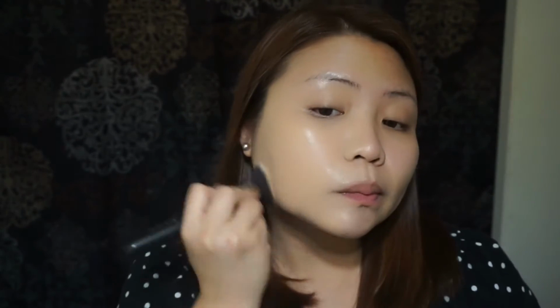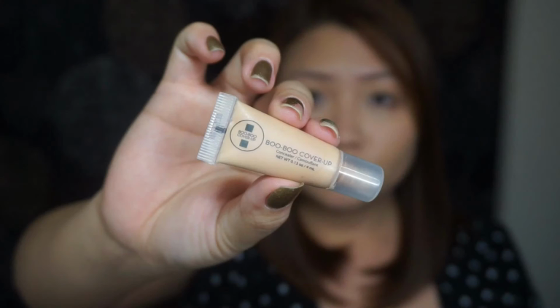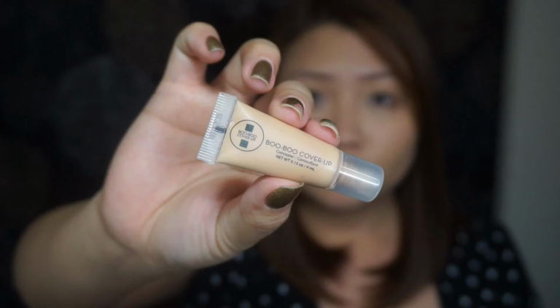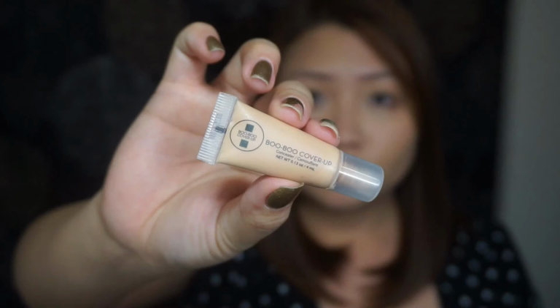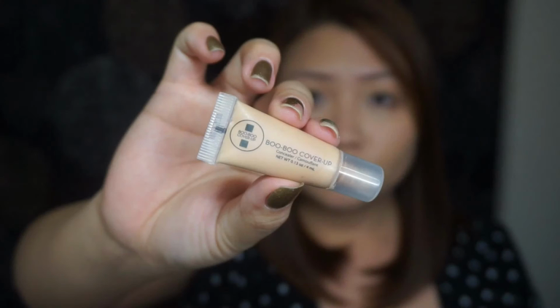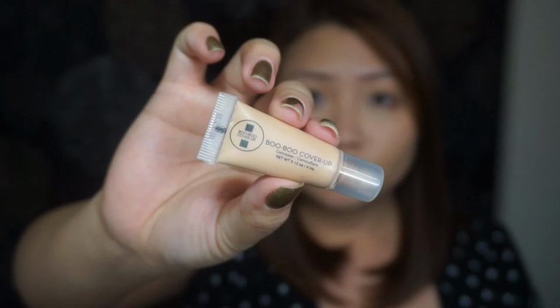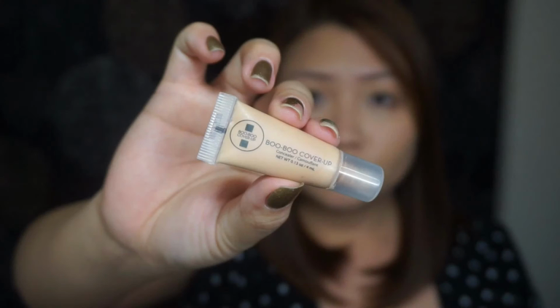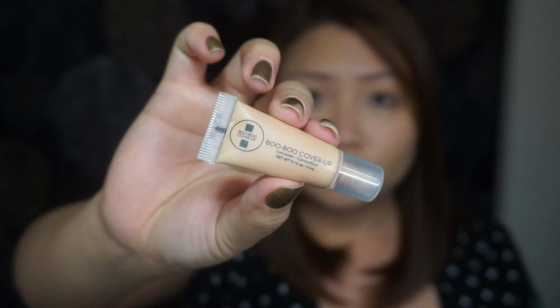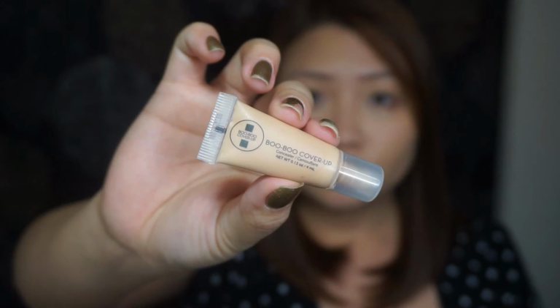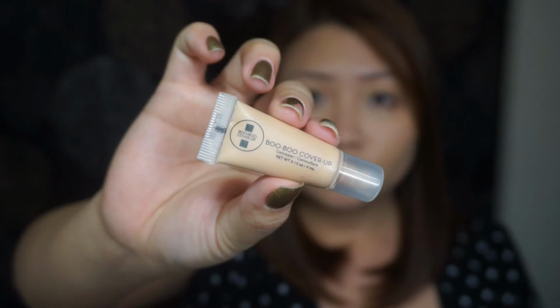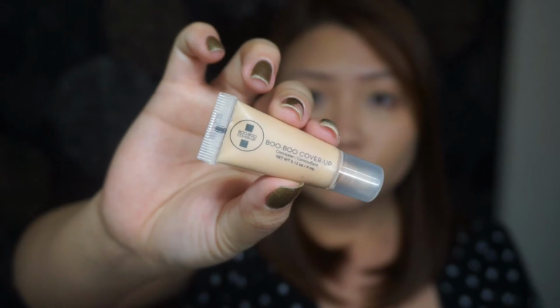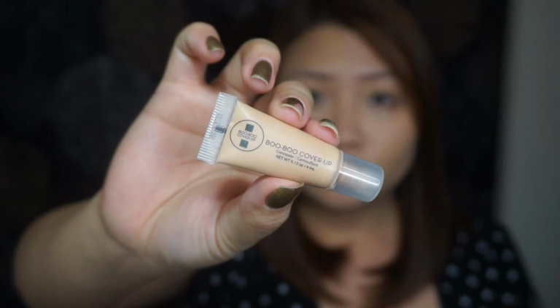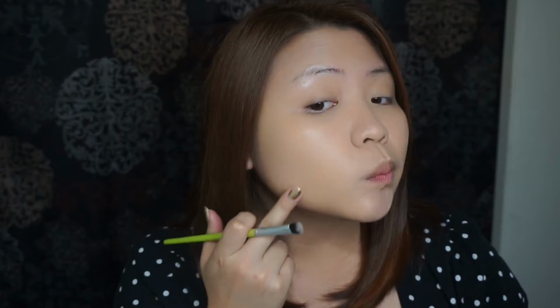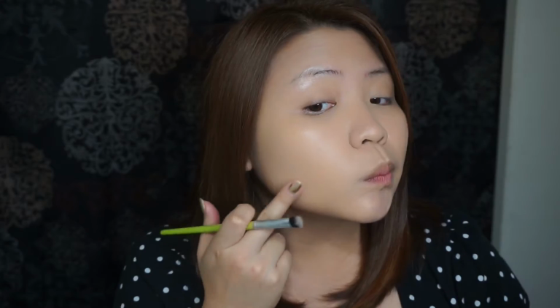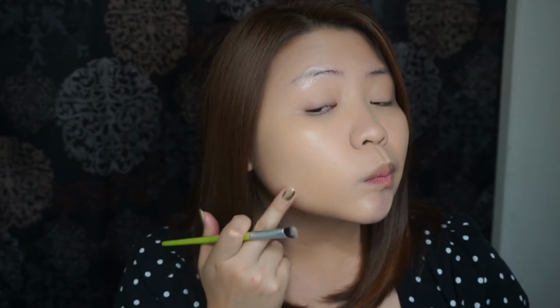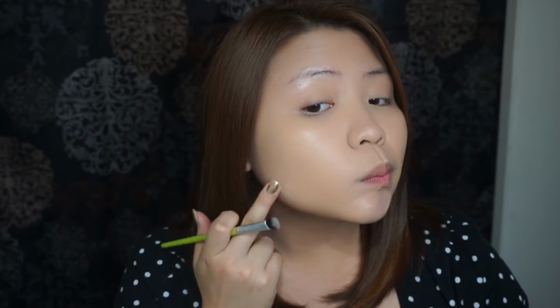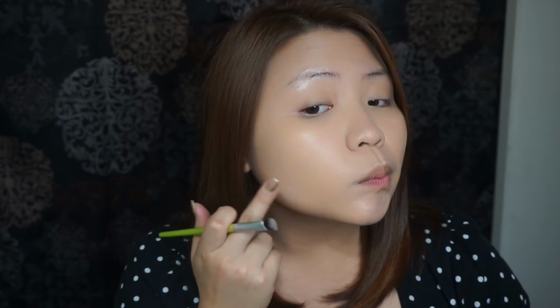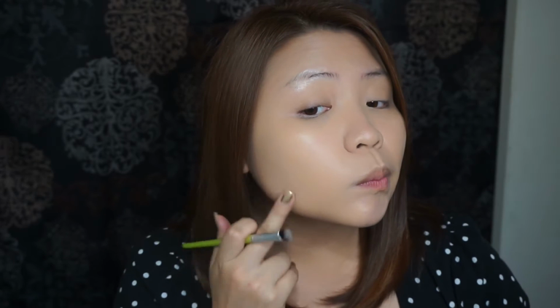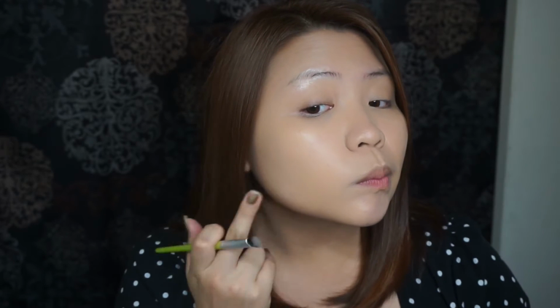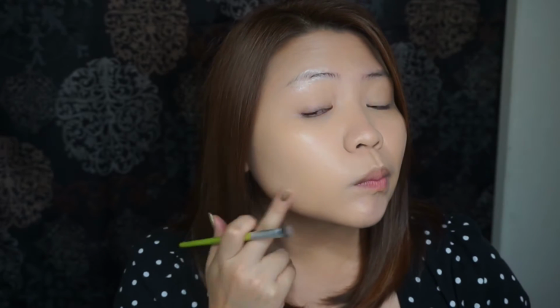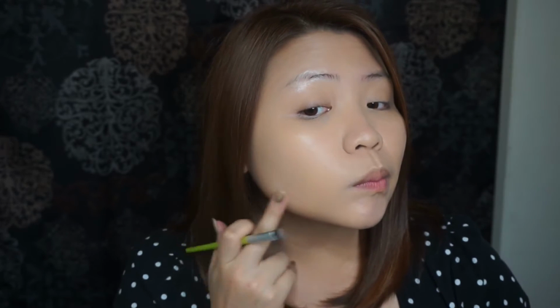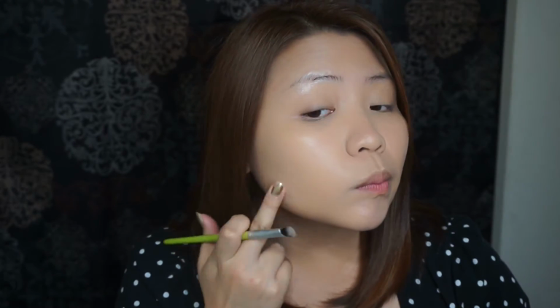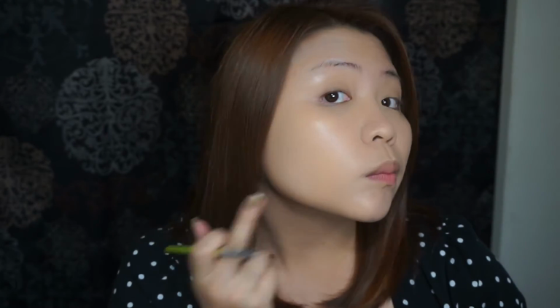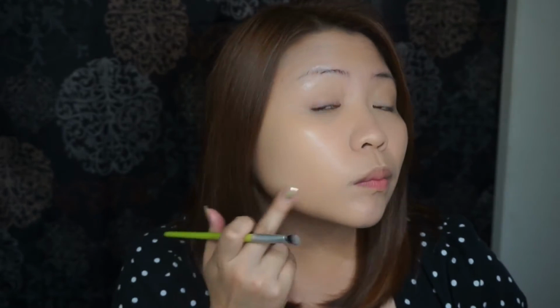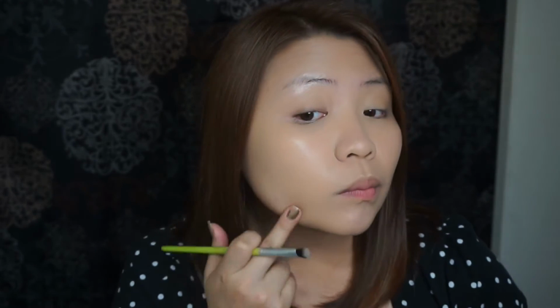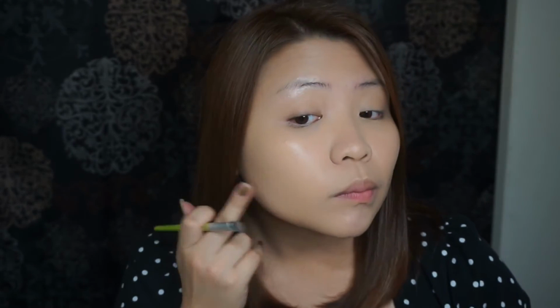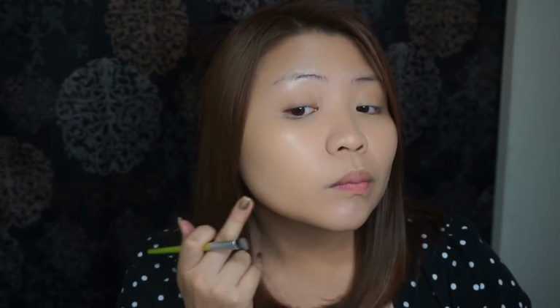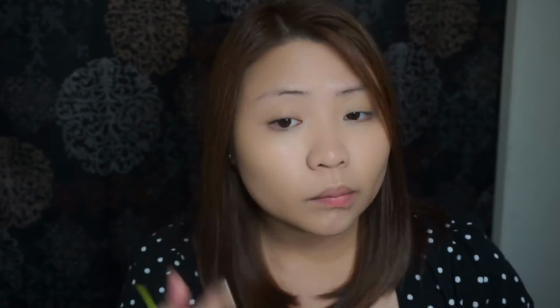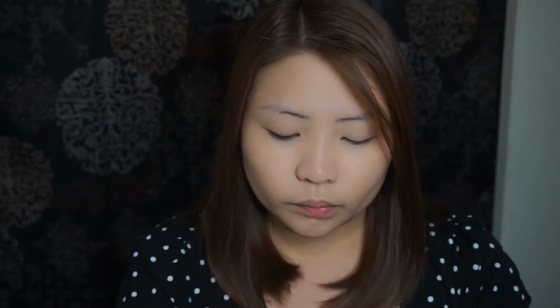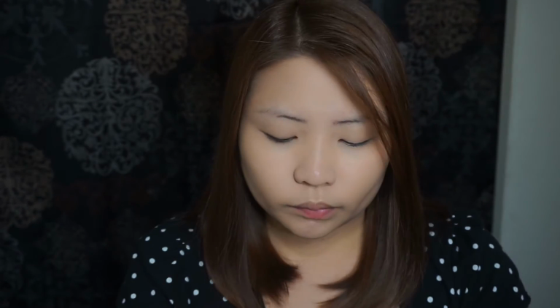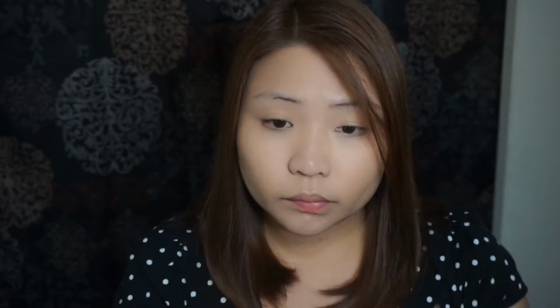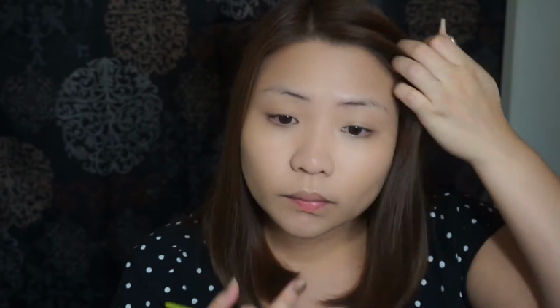To cover up any dark spots, I'm using this Boo Boo Cover Up Concealer using a small concealer brush.